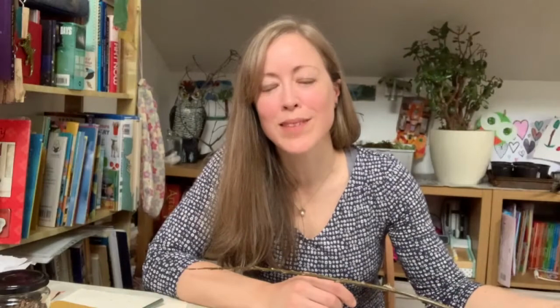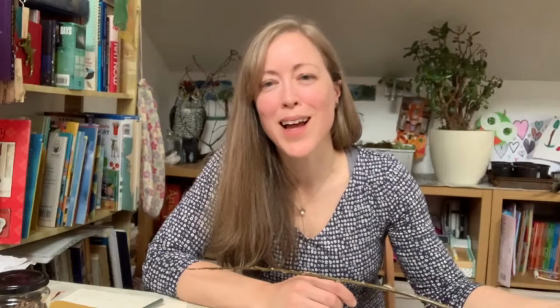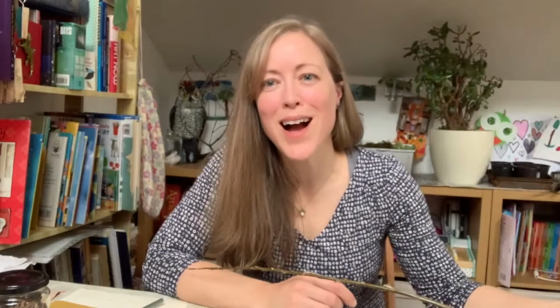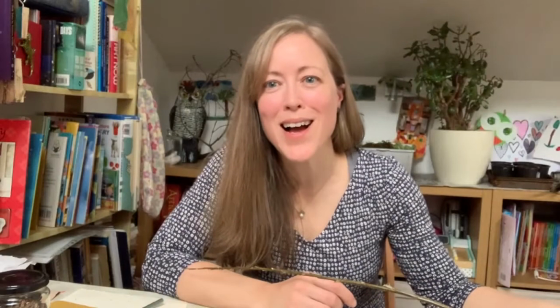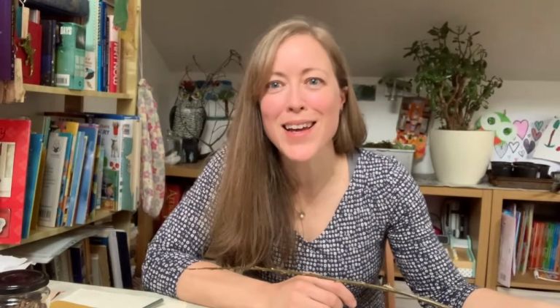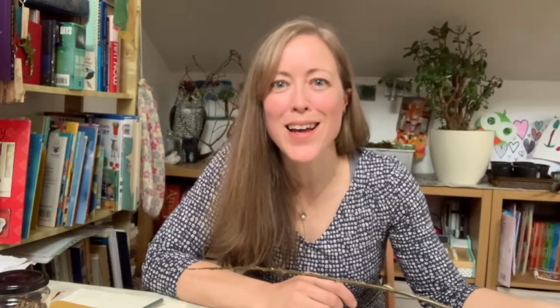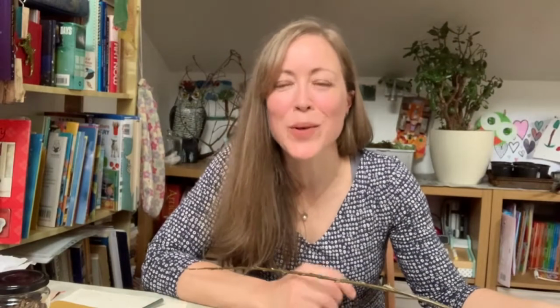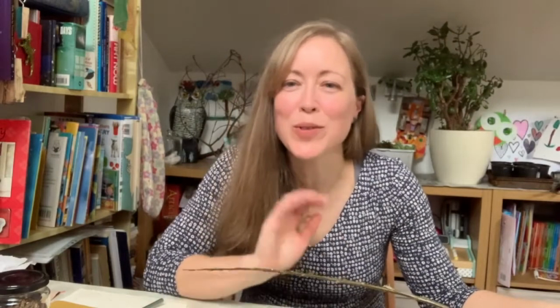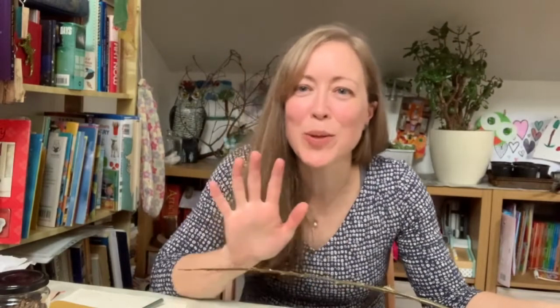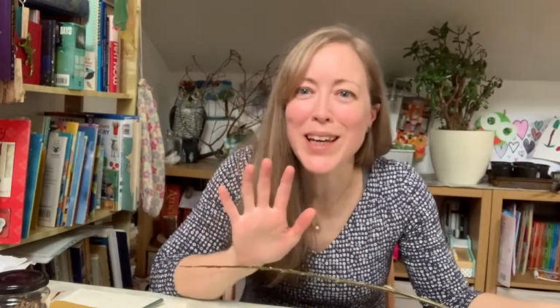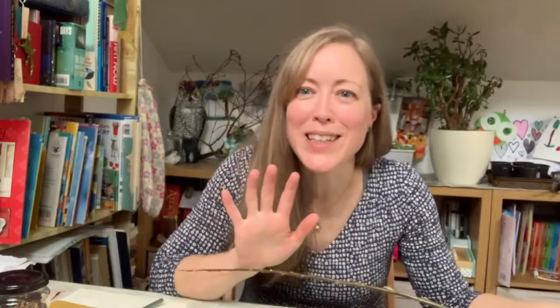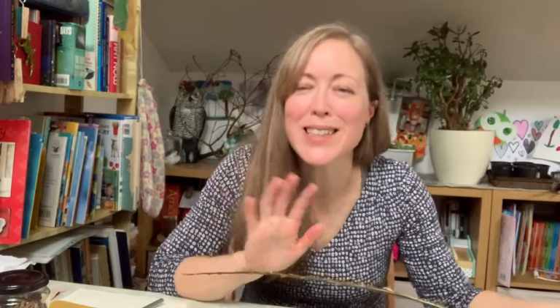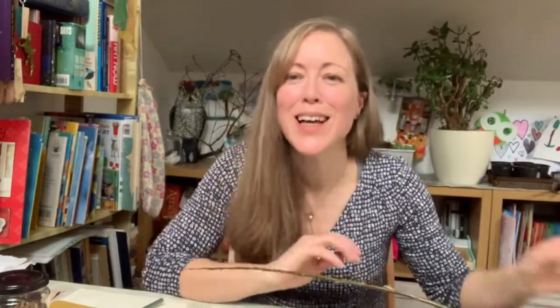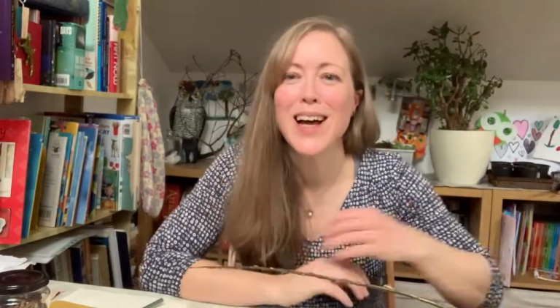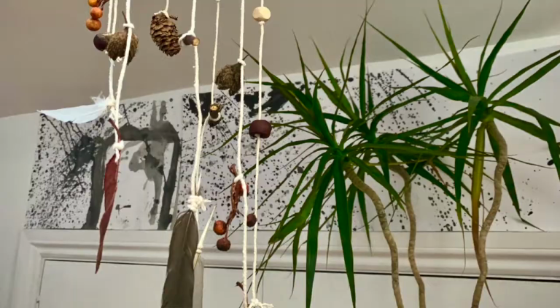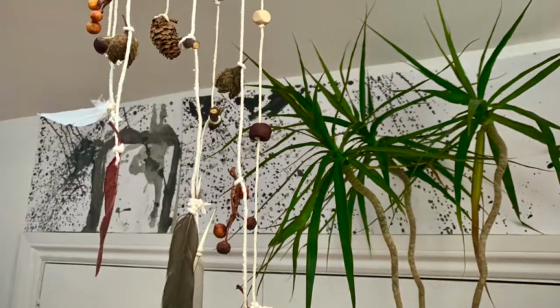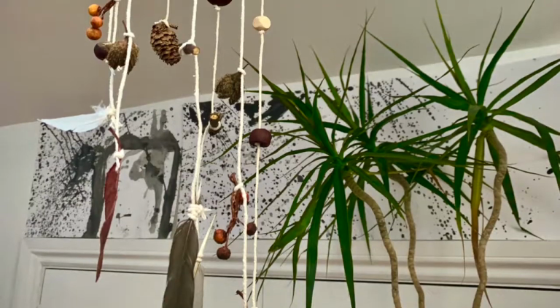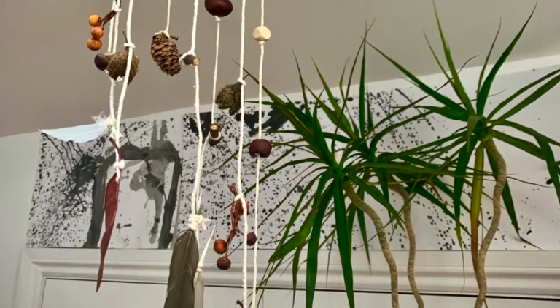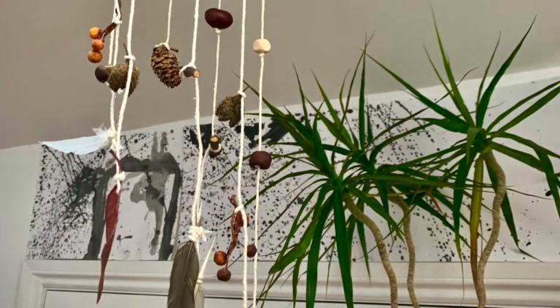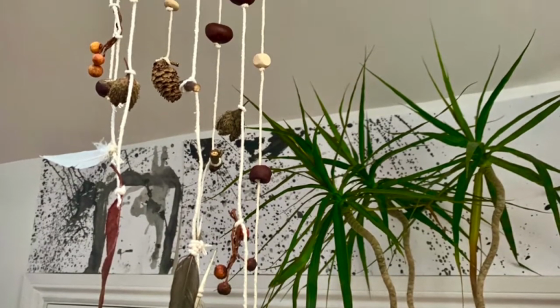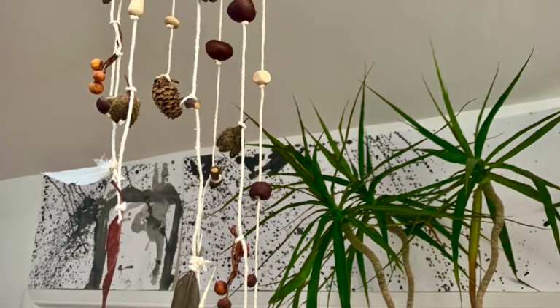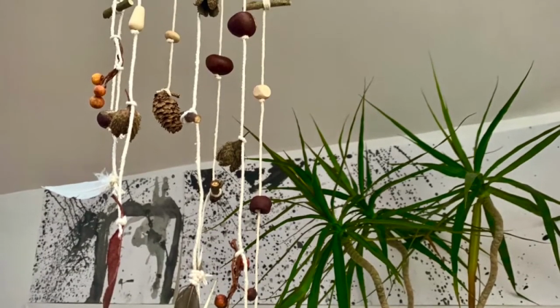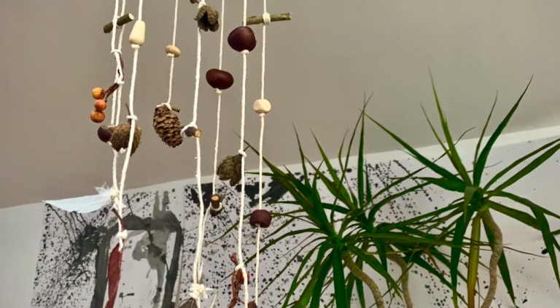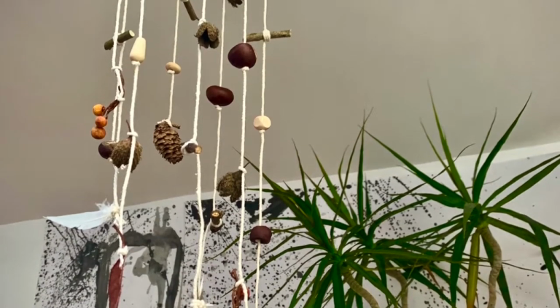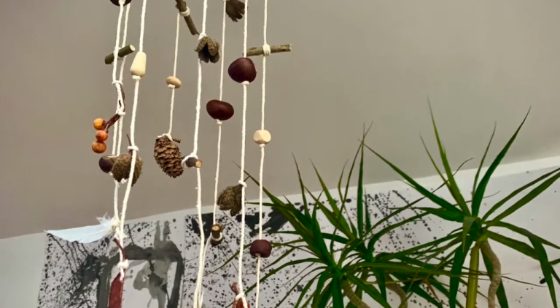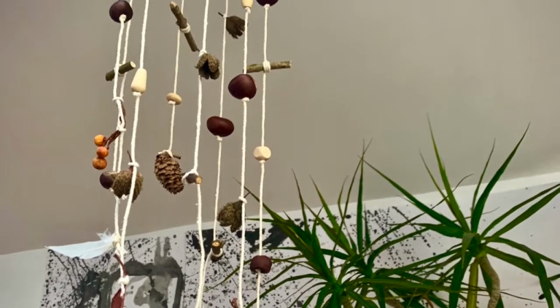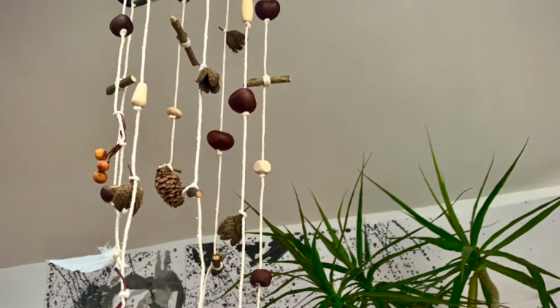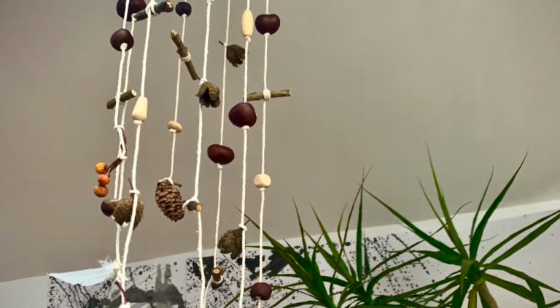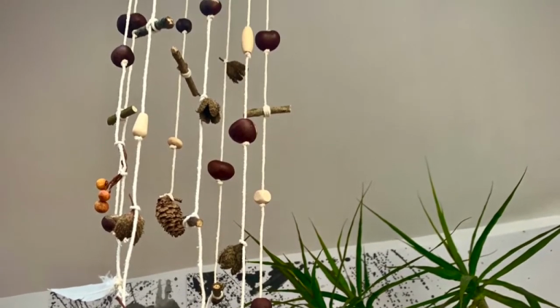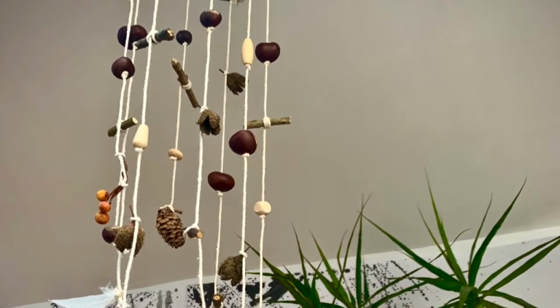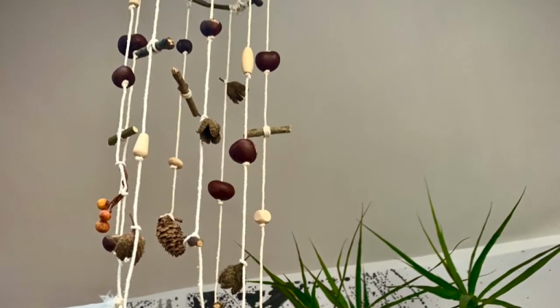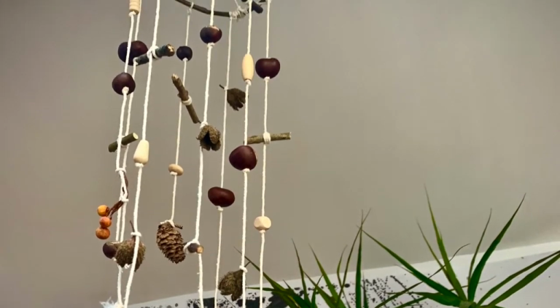Hi and welcome to RubyKids. Today we are going to be looking at making a nature mobile.